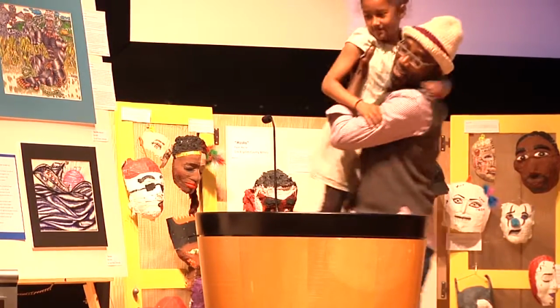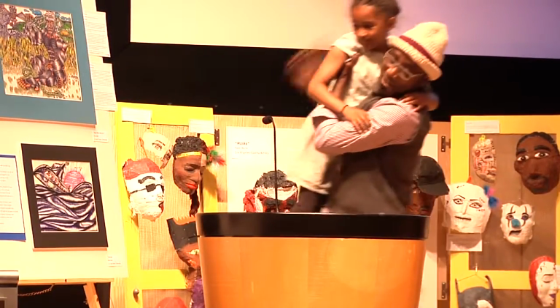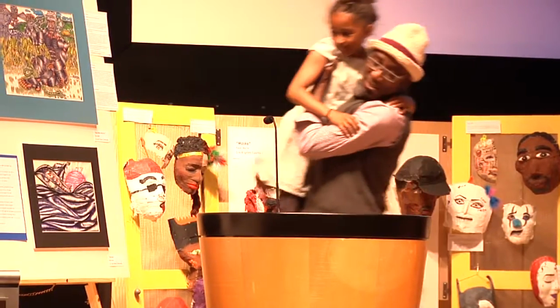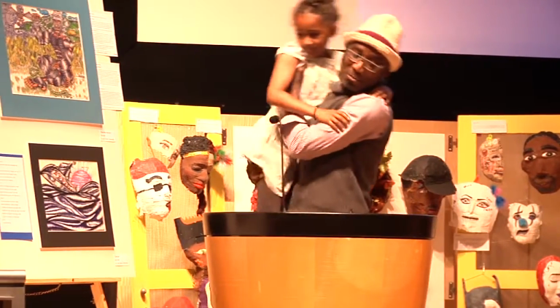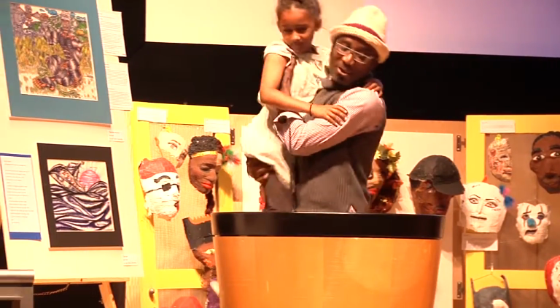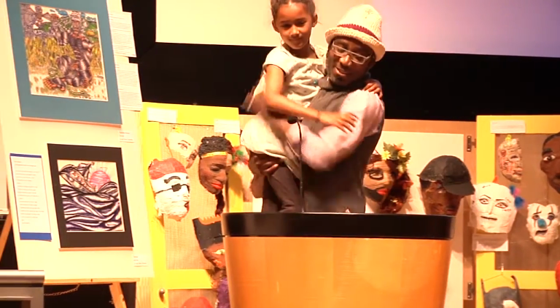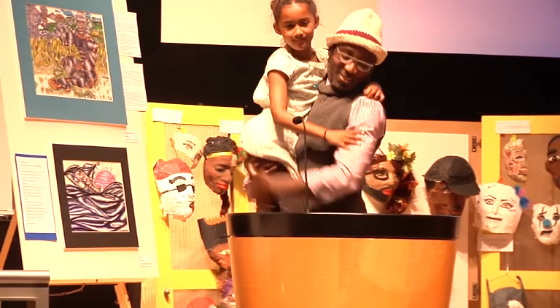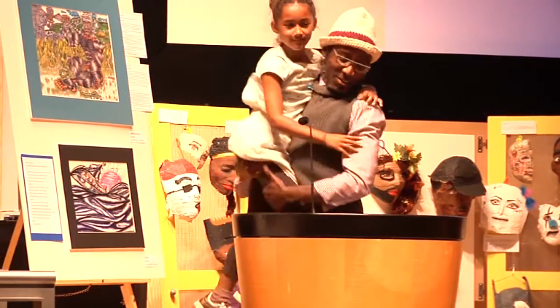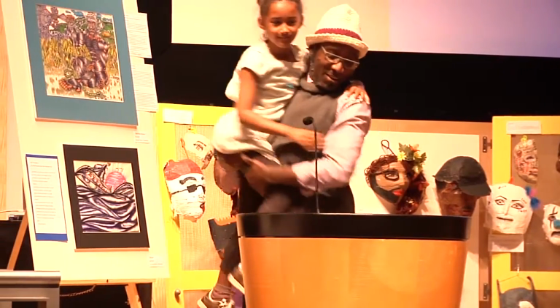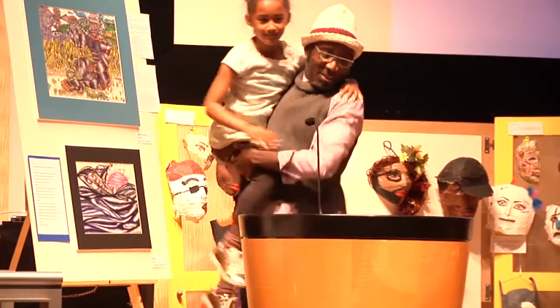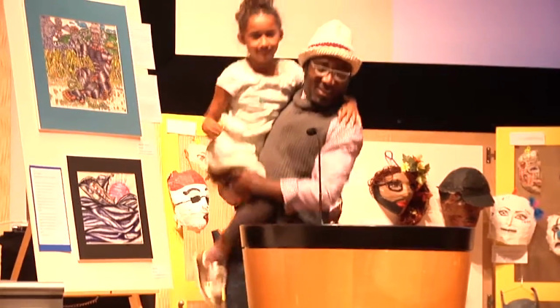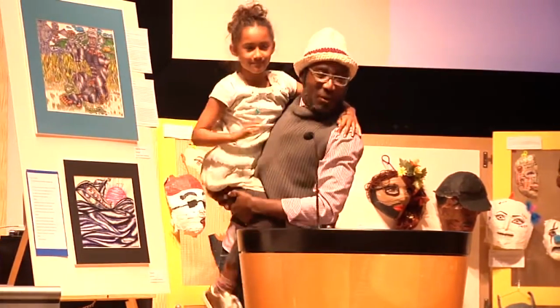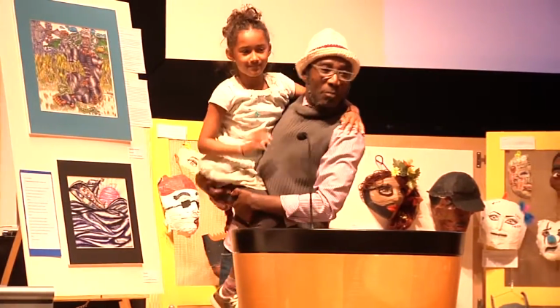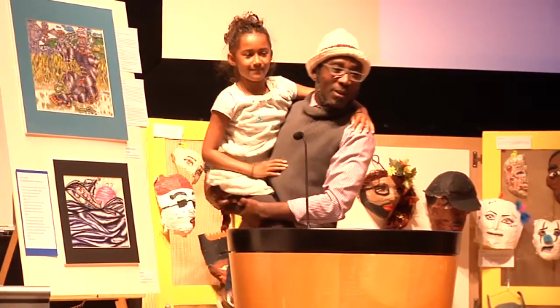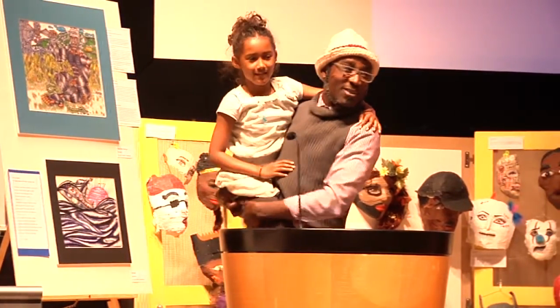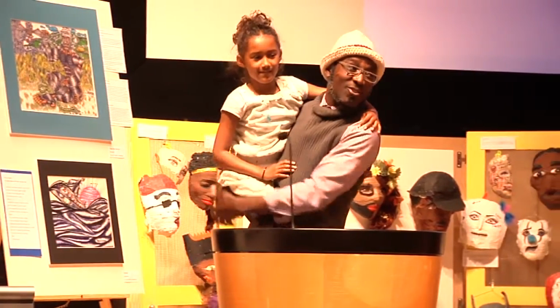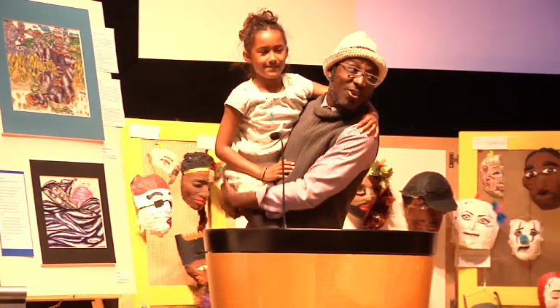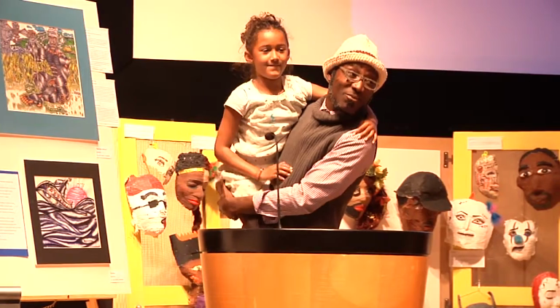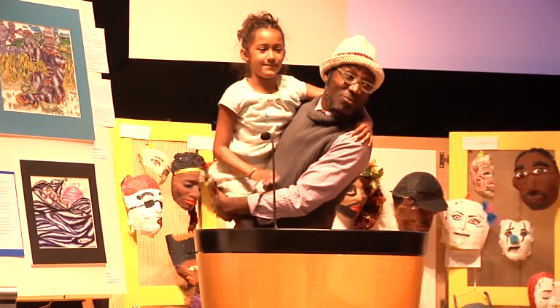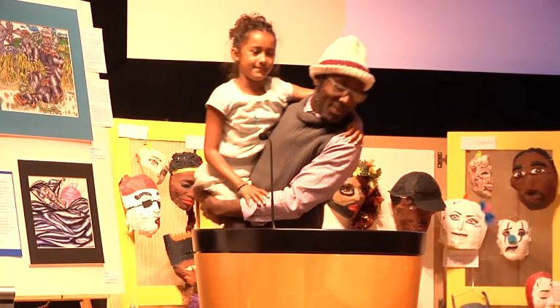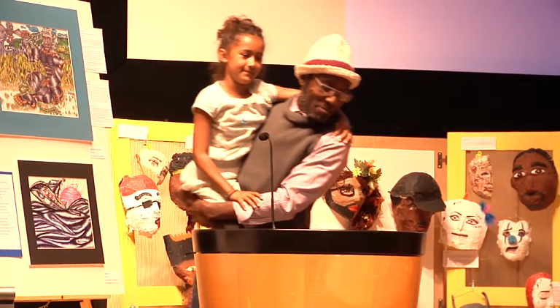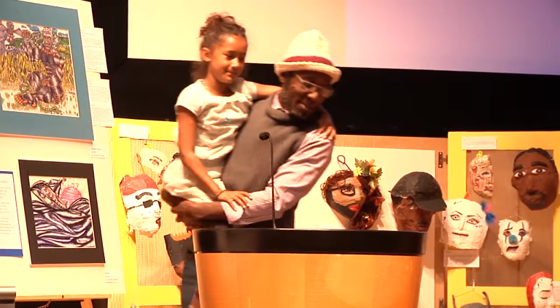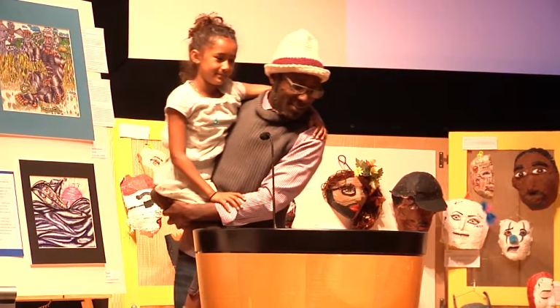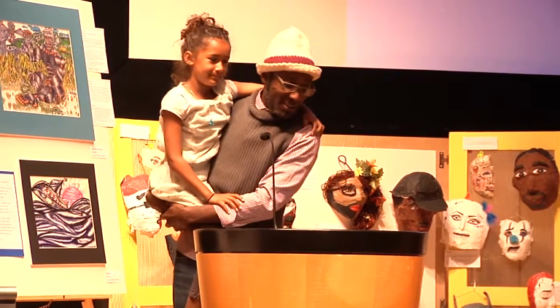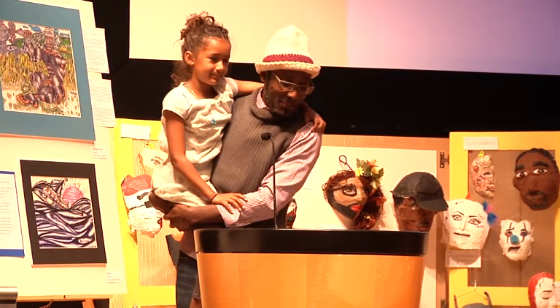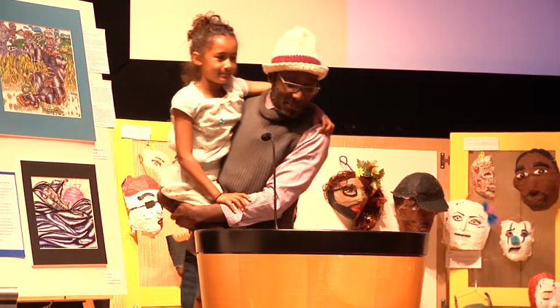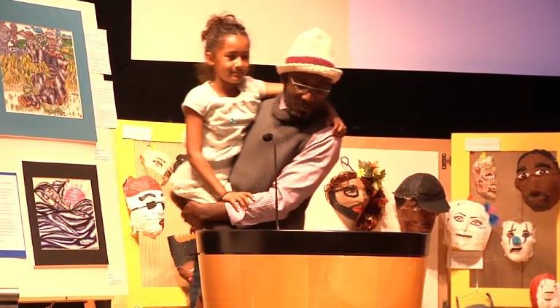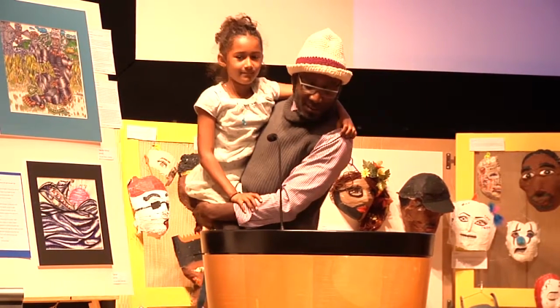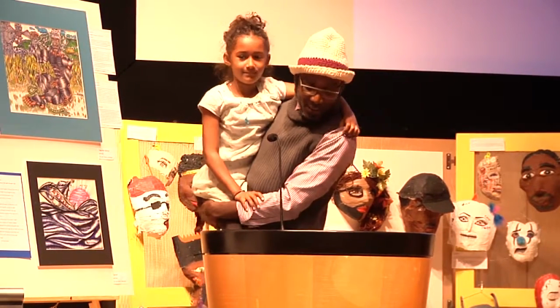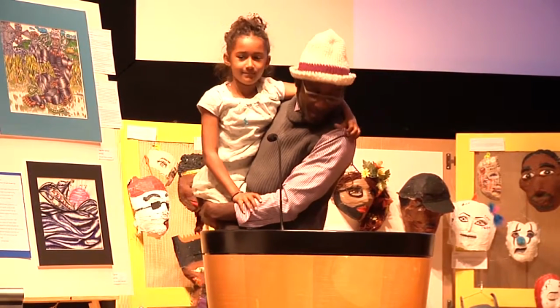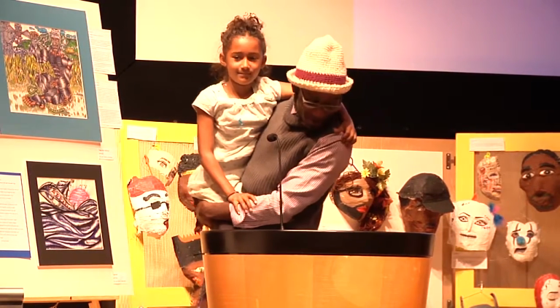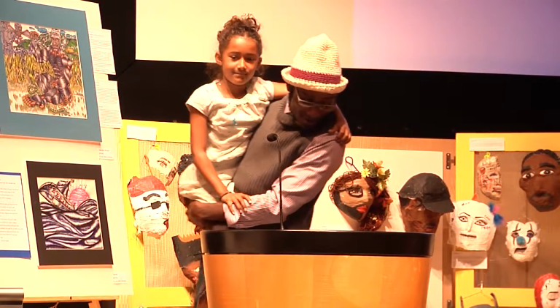Hey, what's up, y'all? Blessings to all of you for coming out tonight, especially with the game and all.